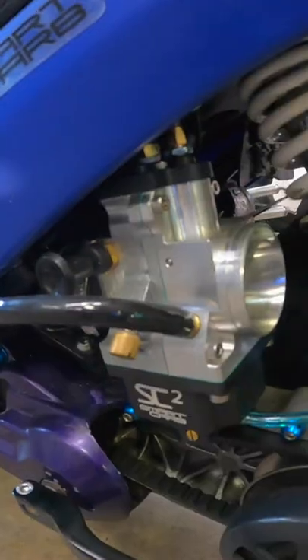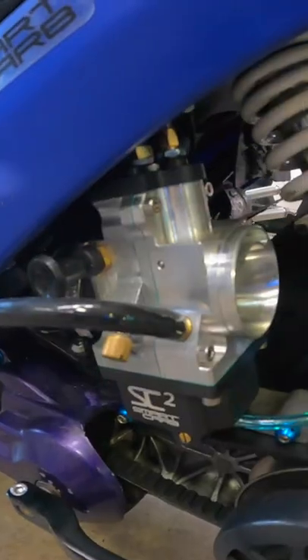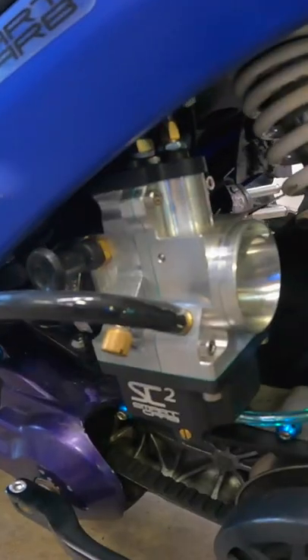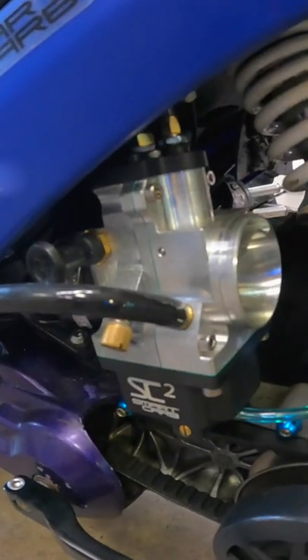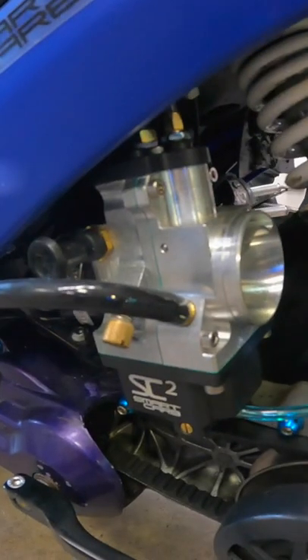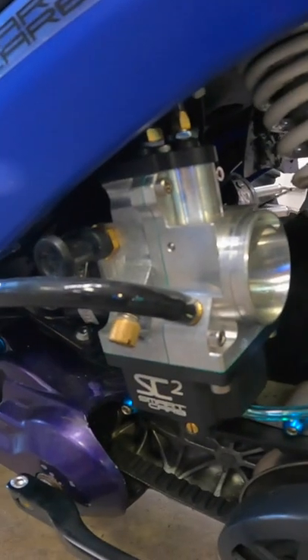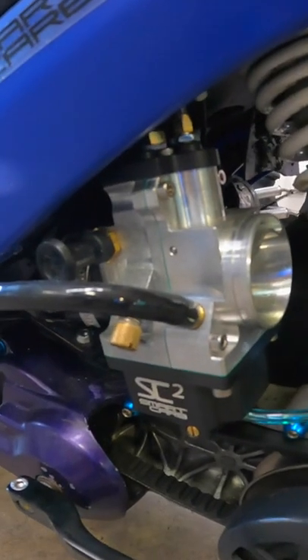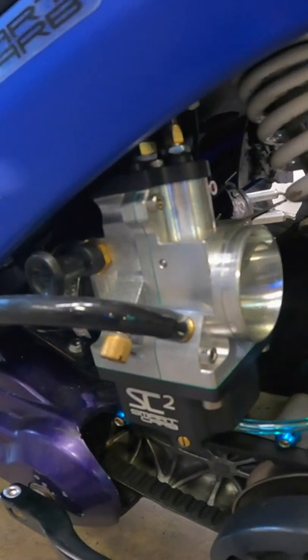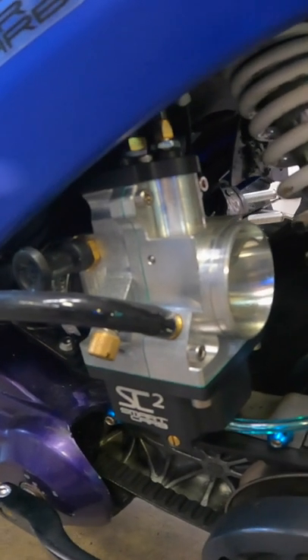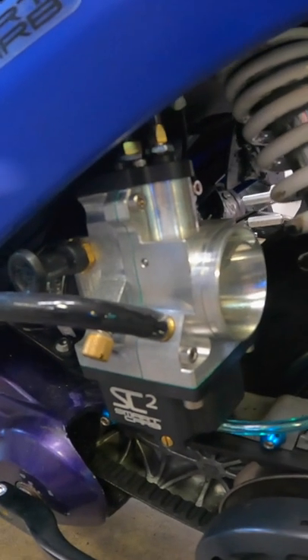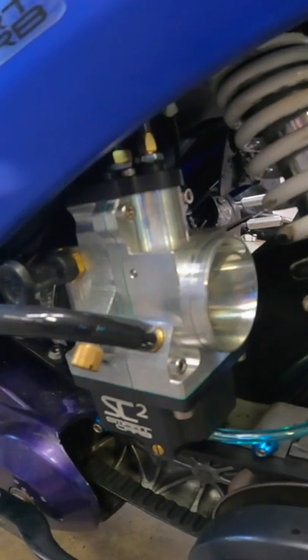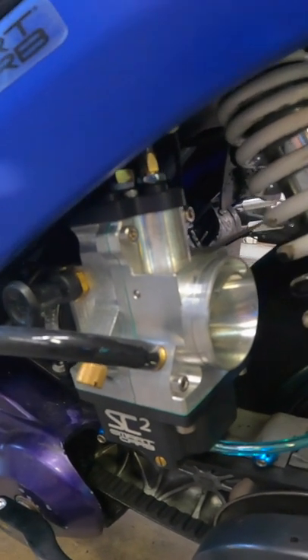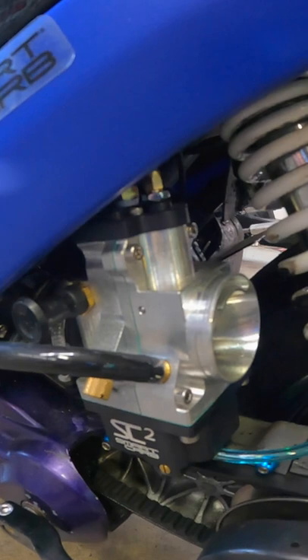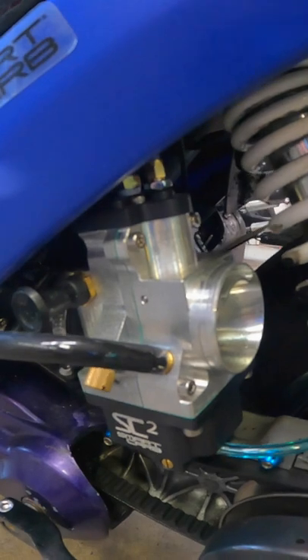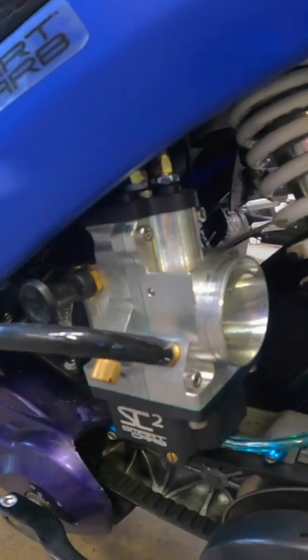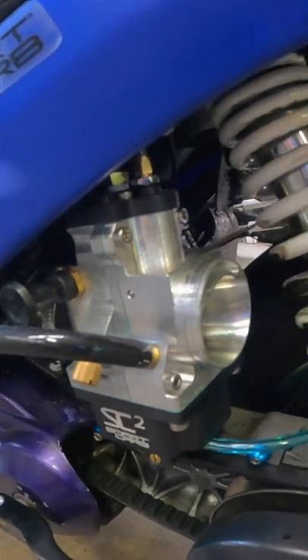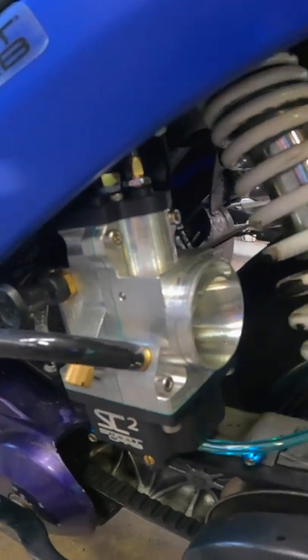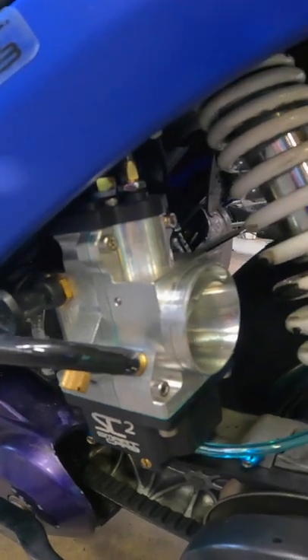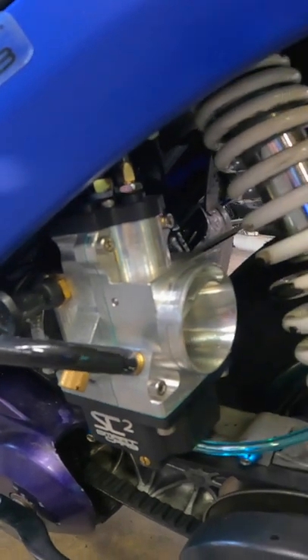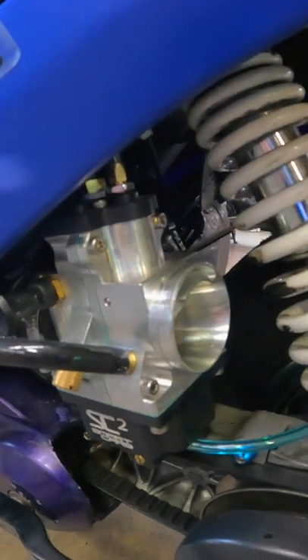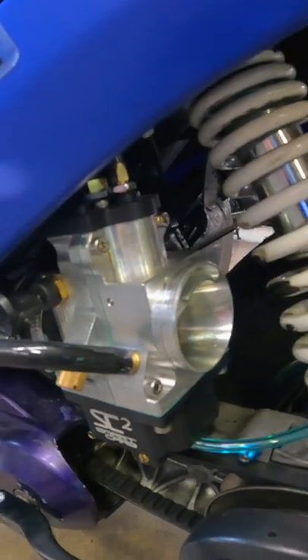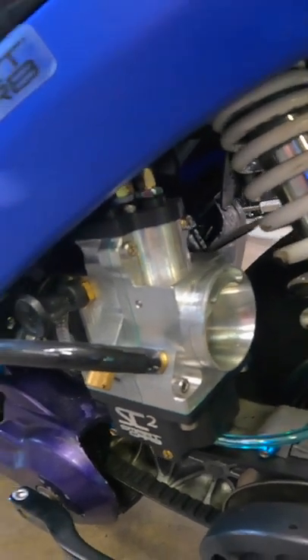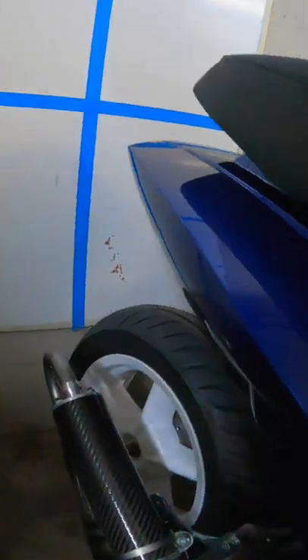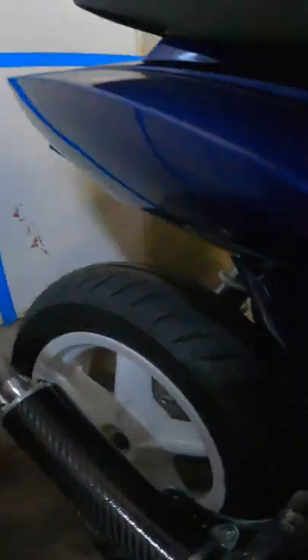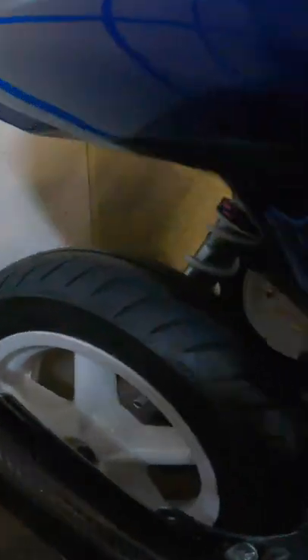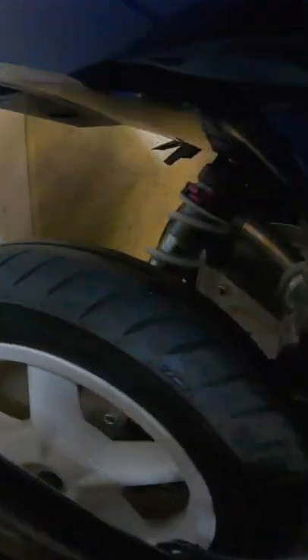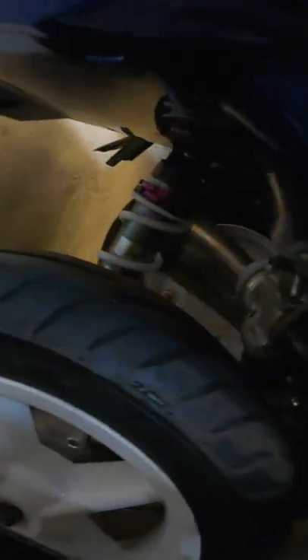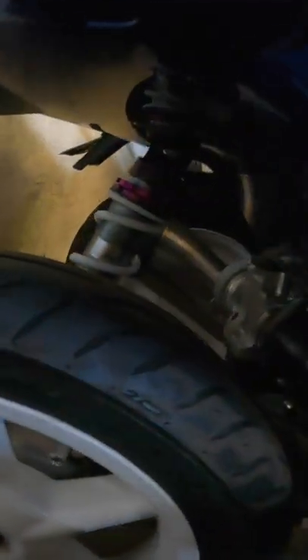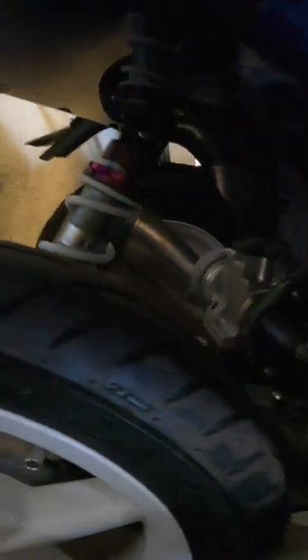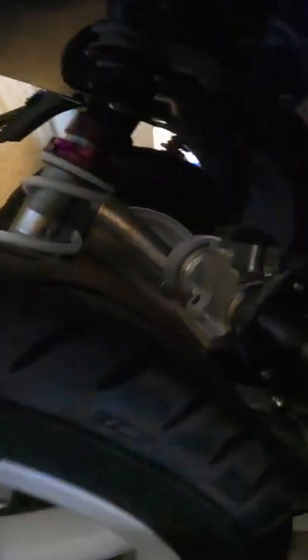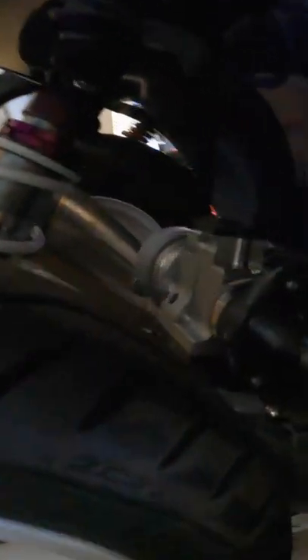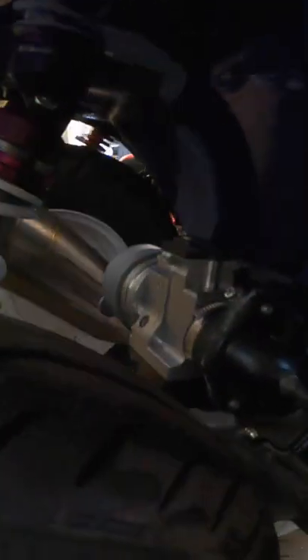Last we left off, every carb I had on this was dumping fuel. It never ran right. I have one on the booster.